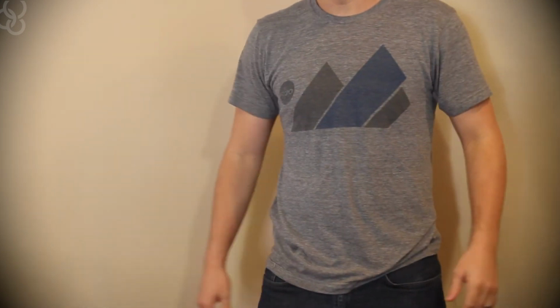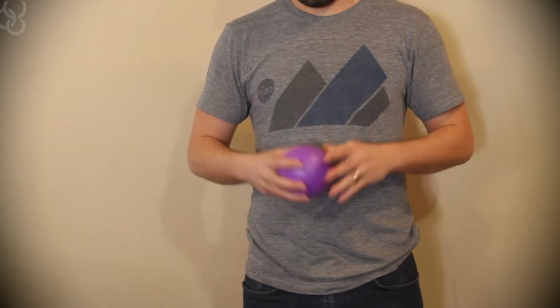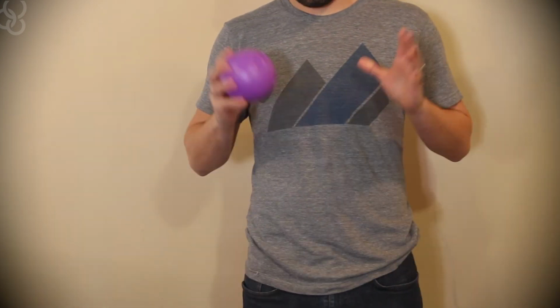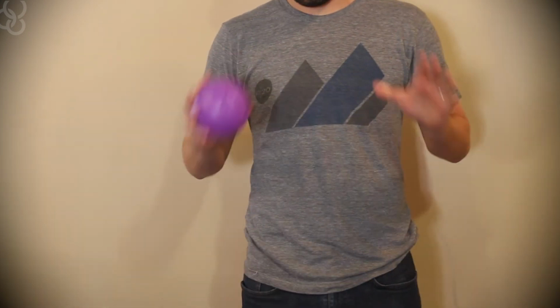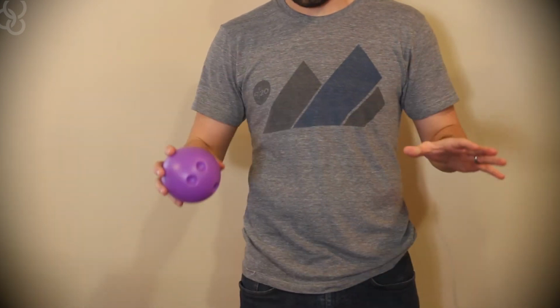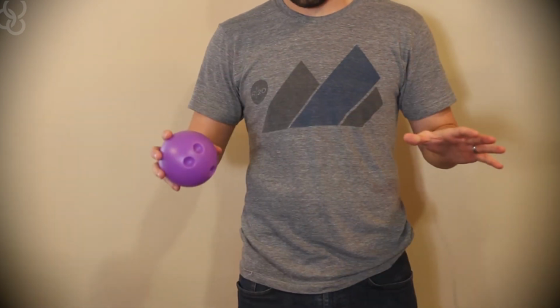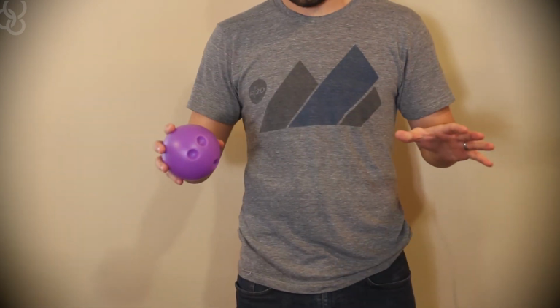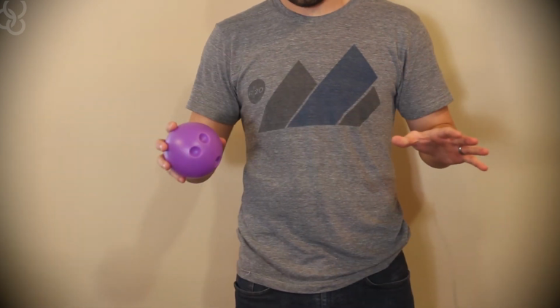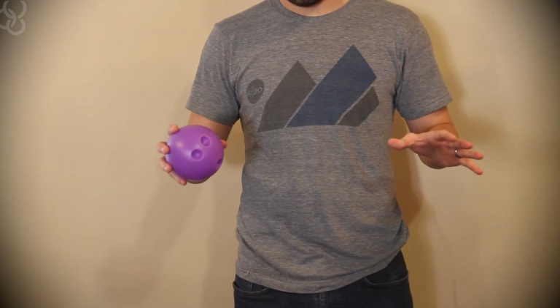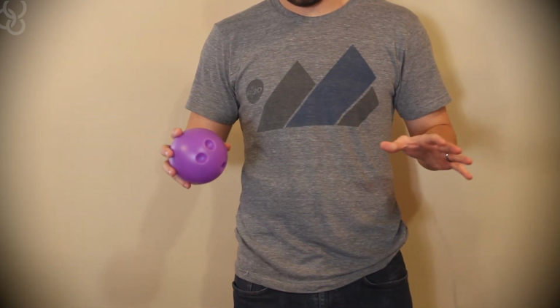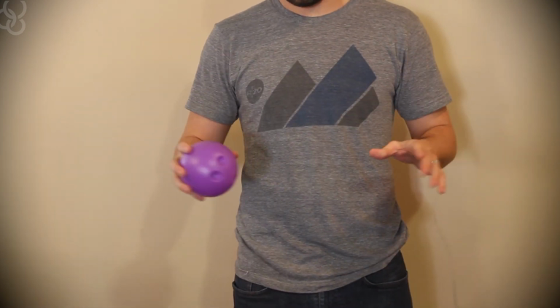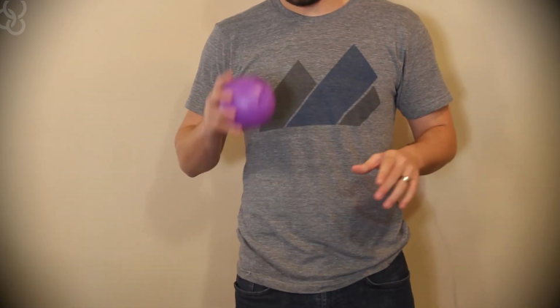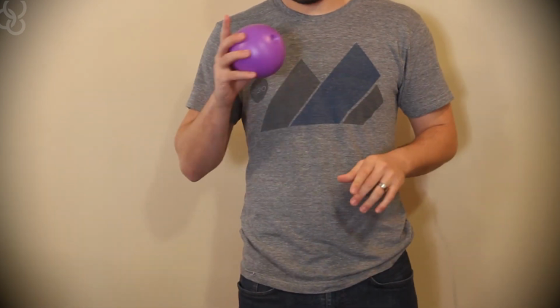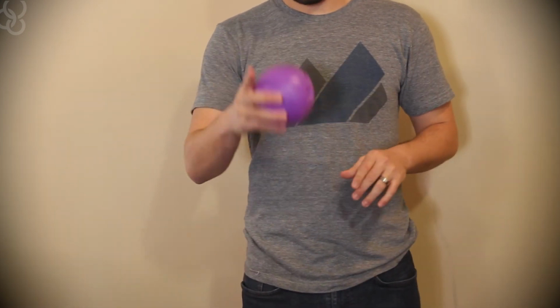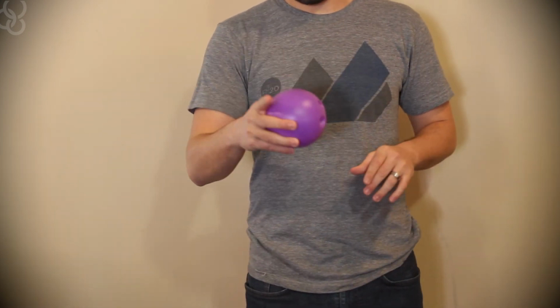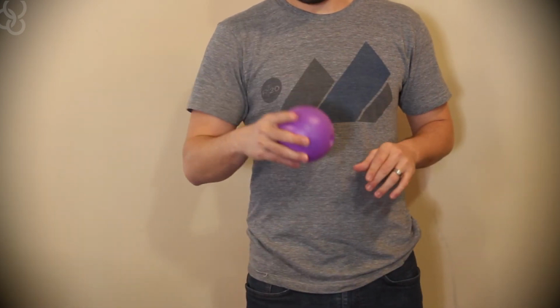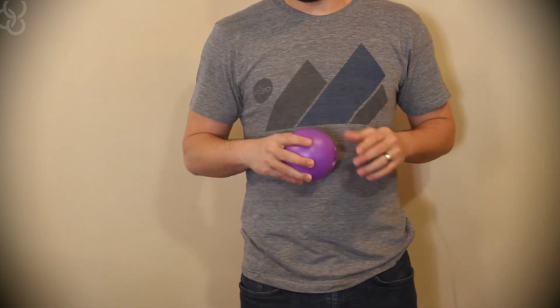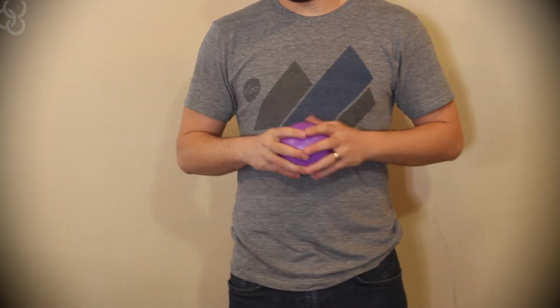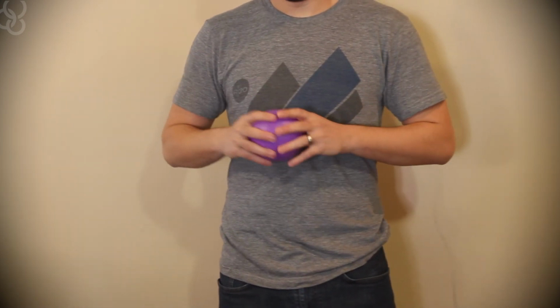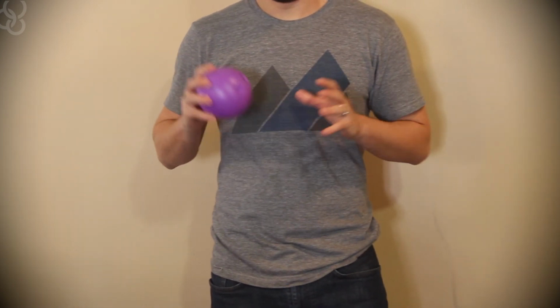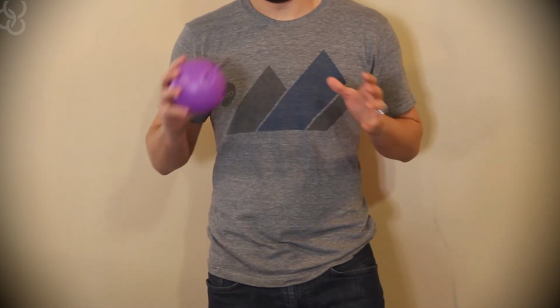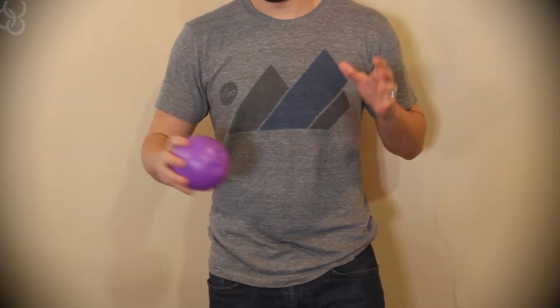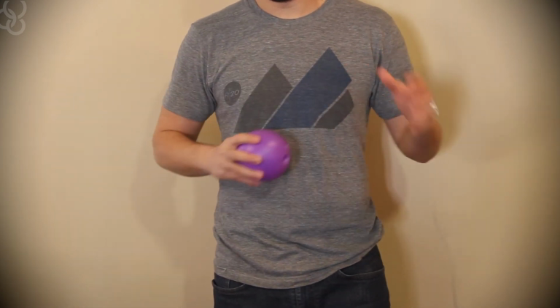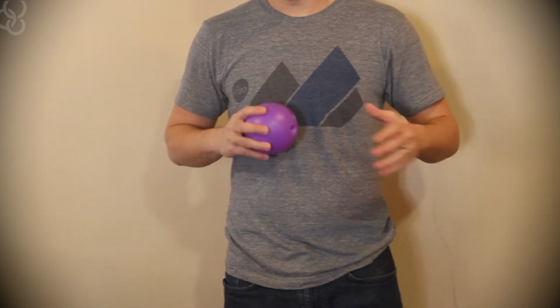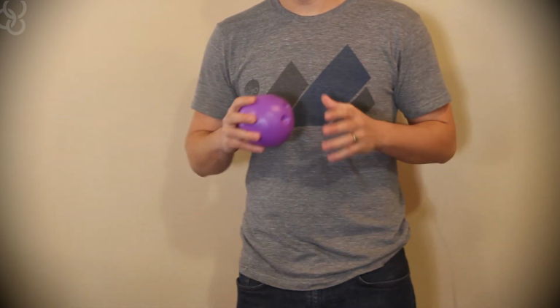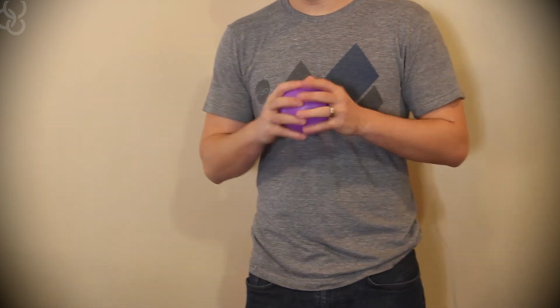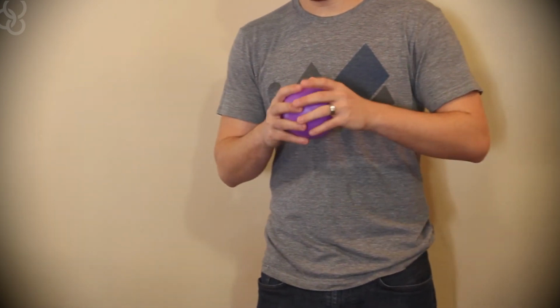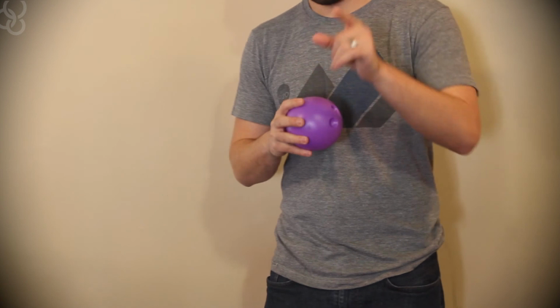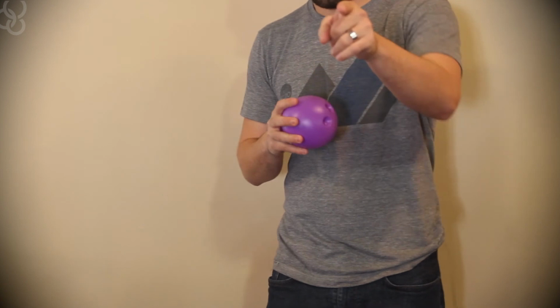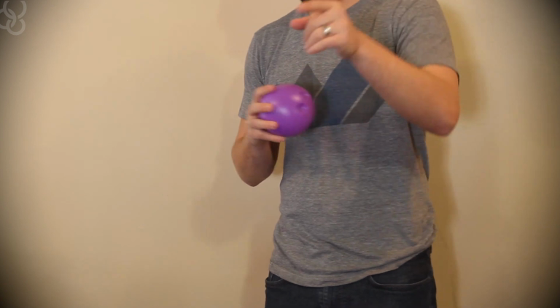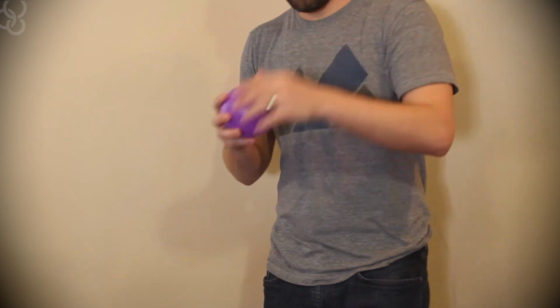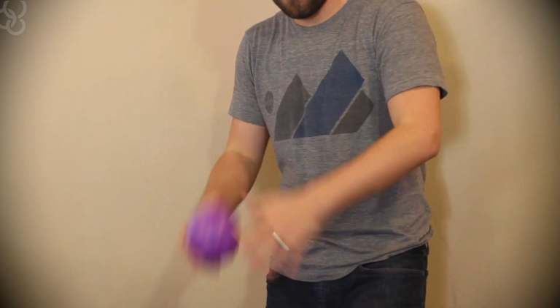So there you have it. We hope you'll join us for this awesome event and just remember to come ready to get your bowl on.